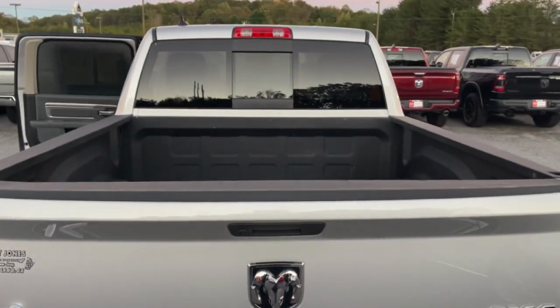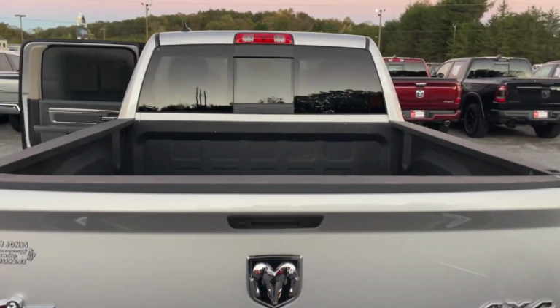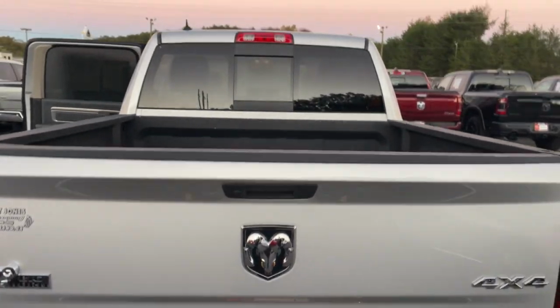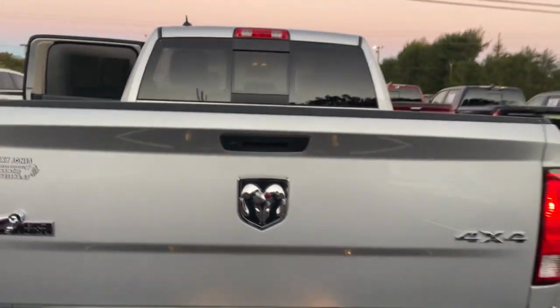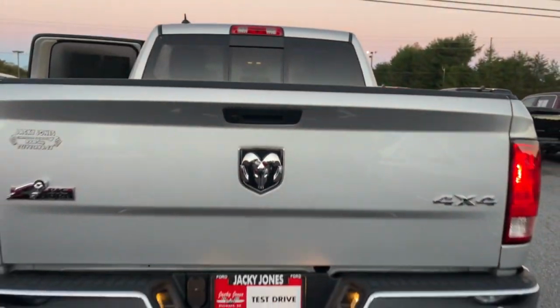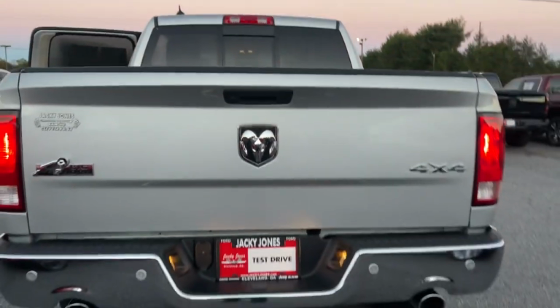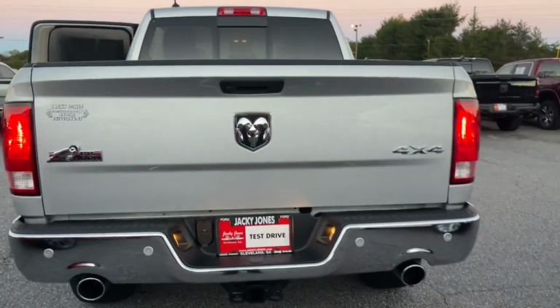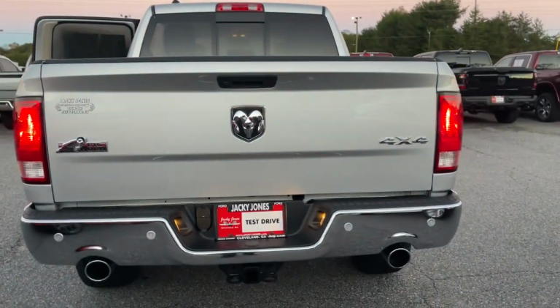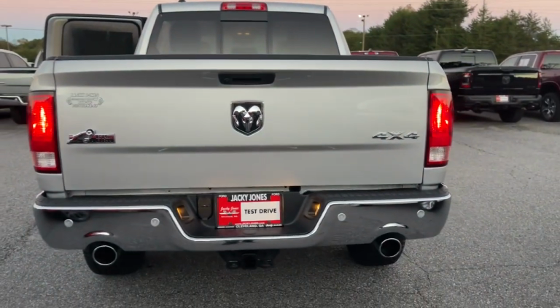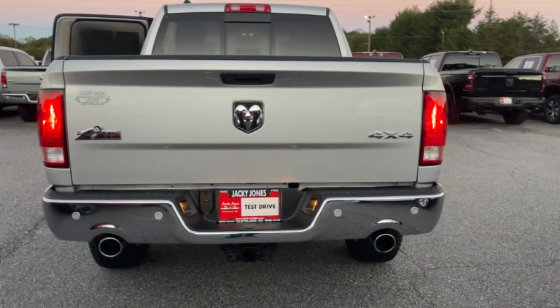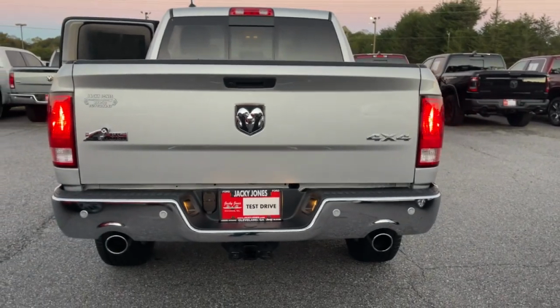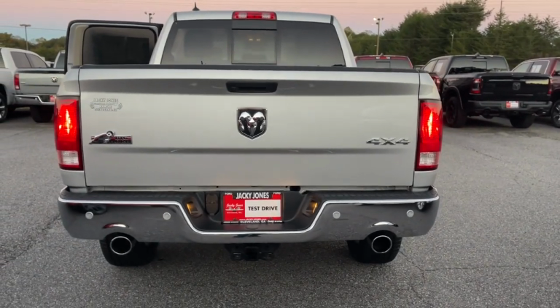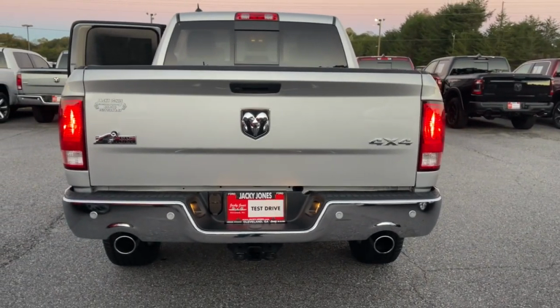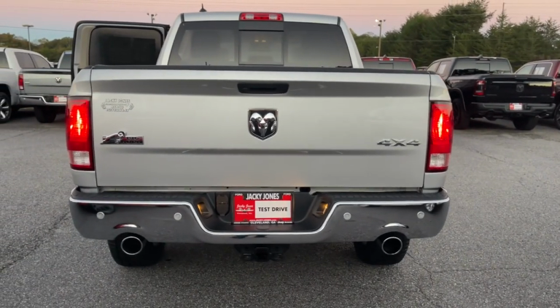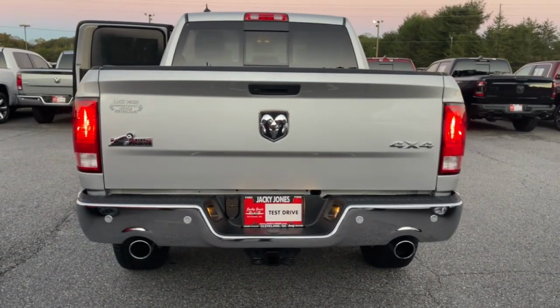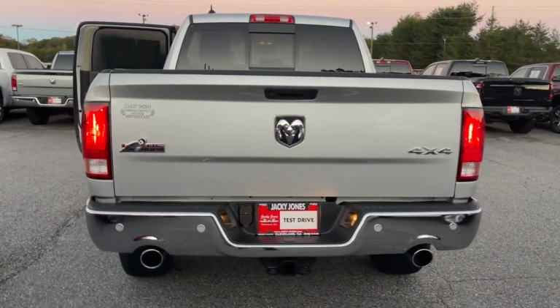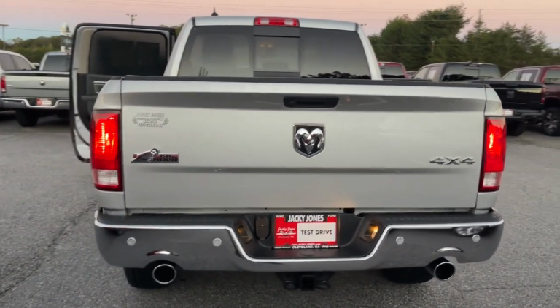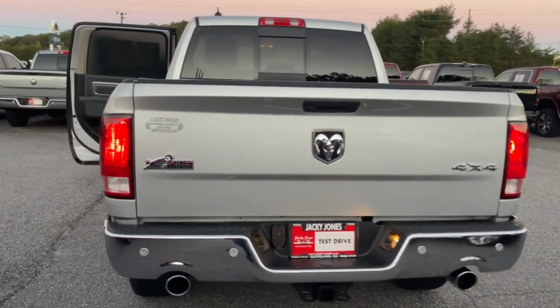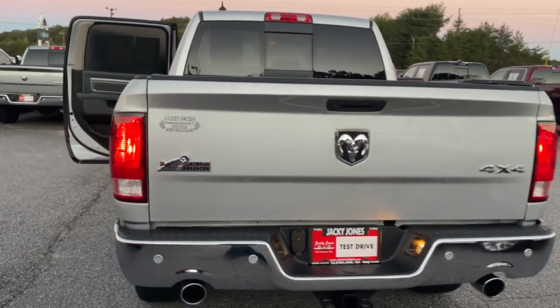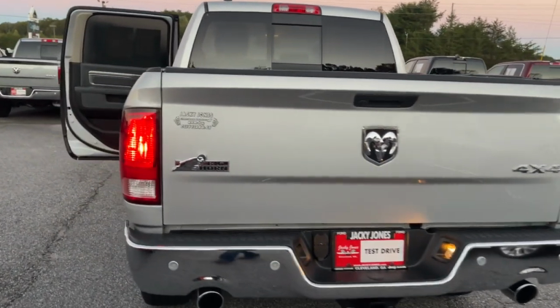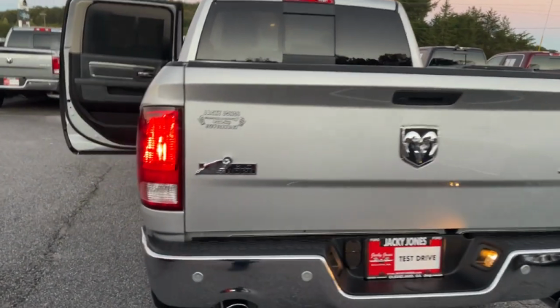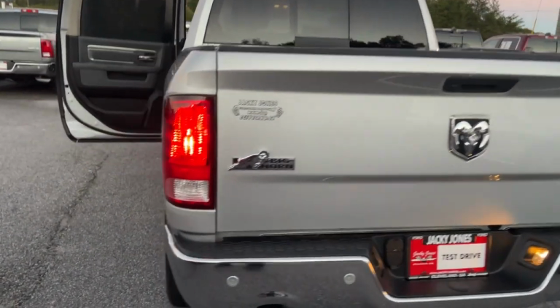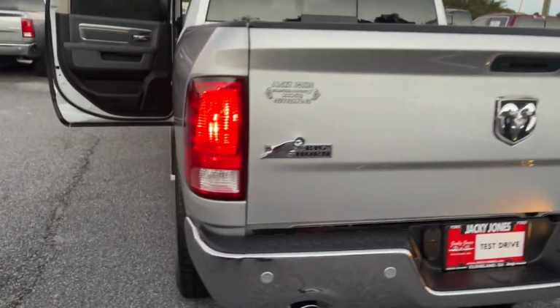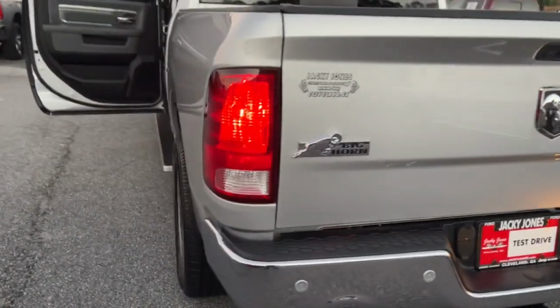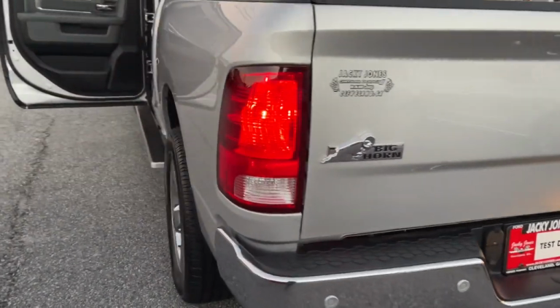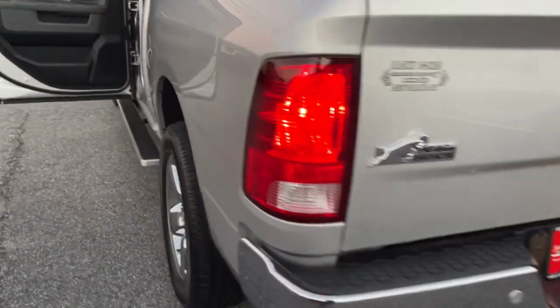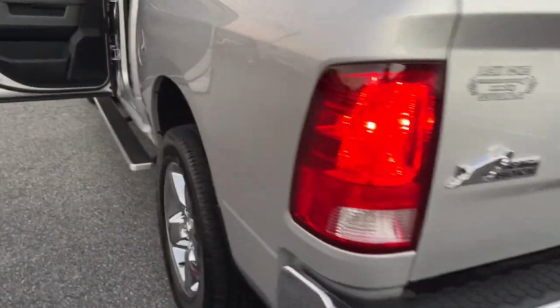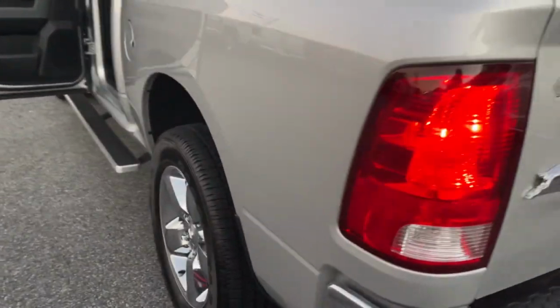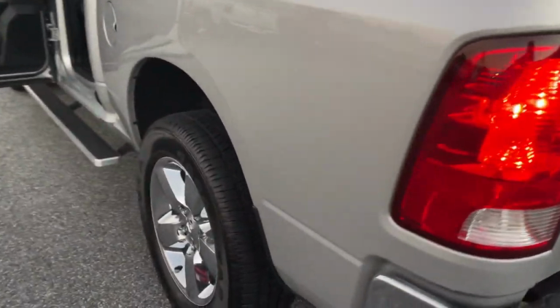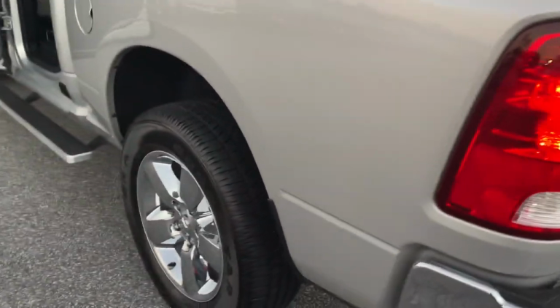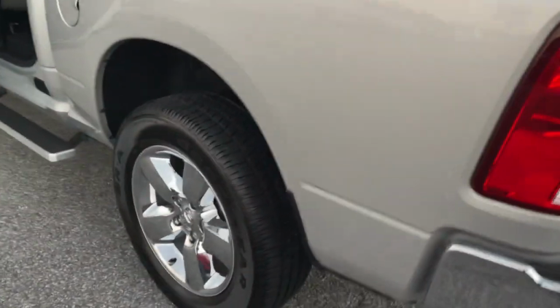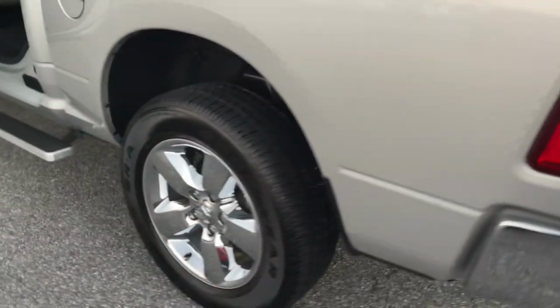Fog lamps, electronic stability control, leather-wrapped steering wheel, Bluetooth connection.